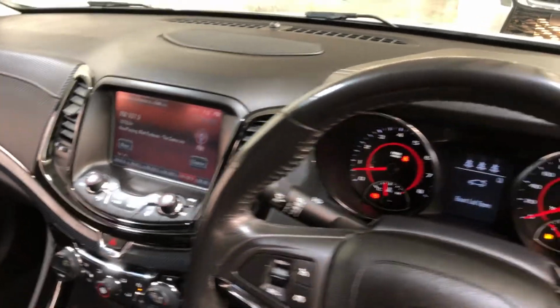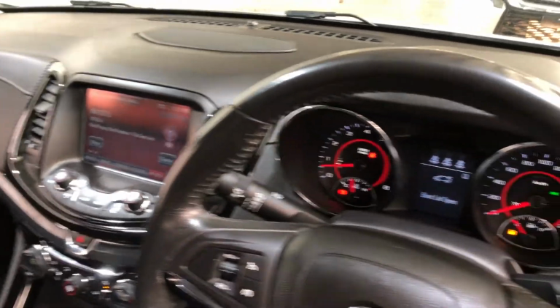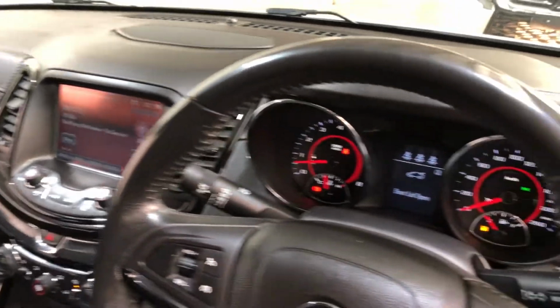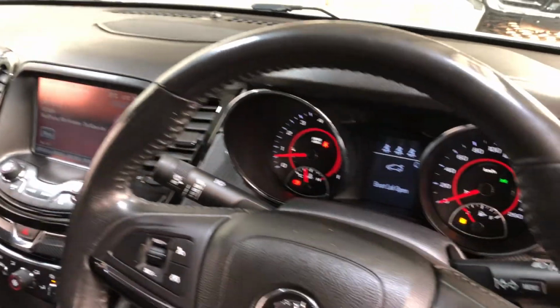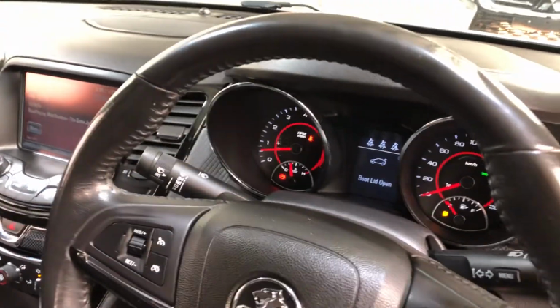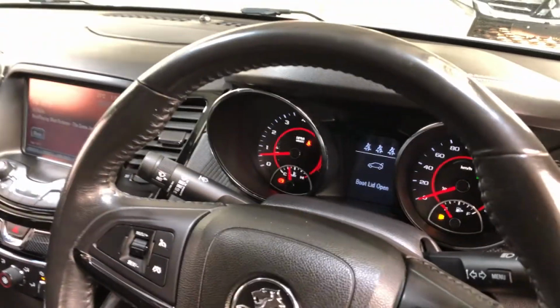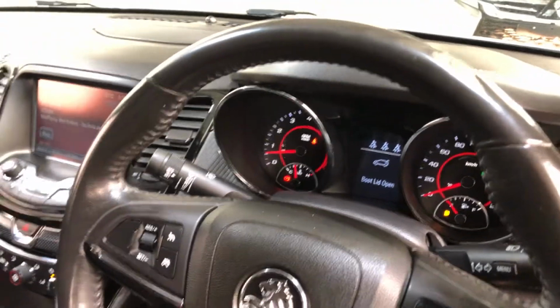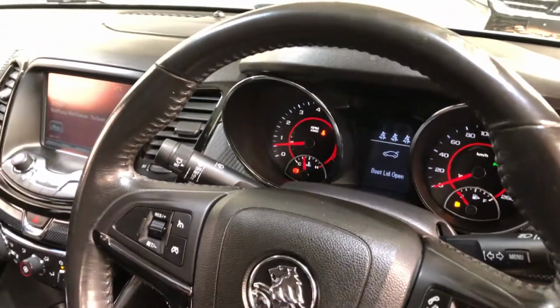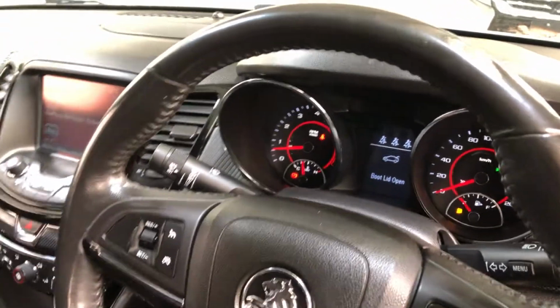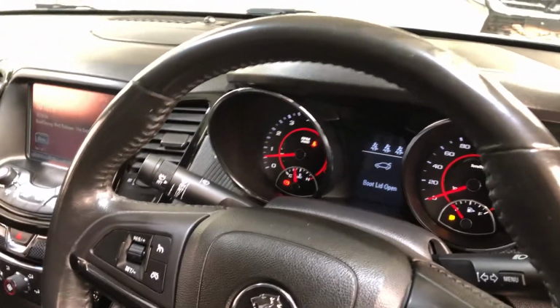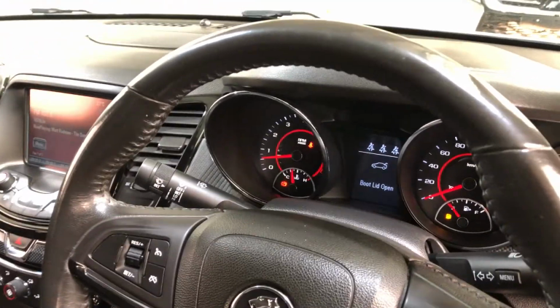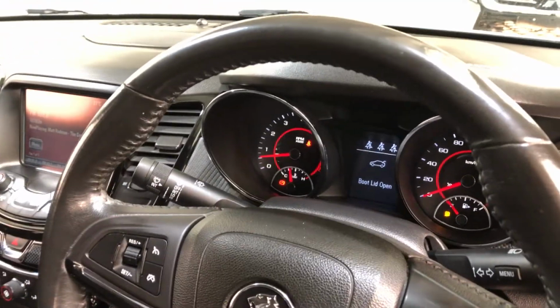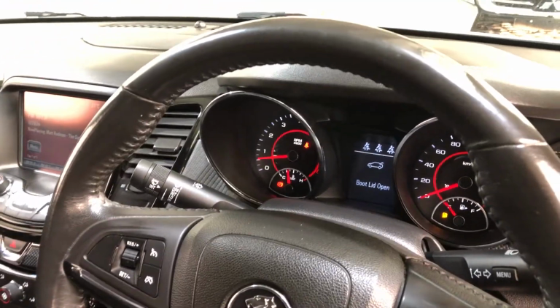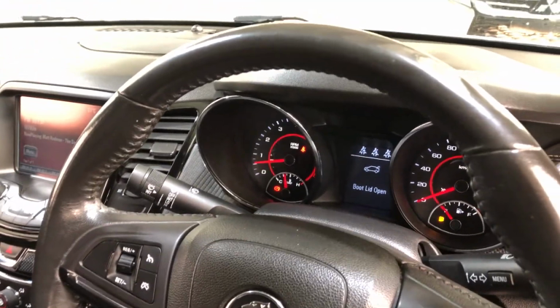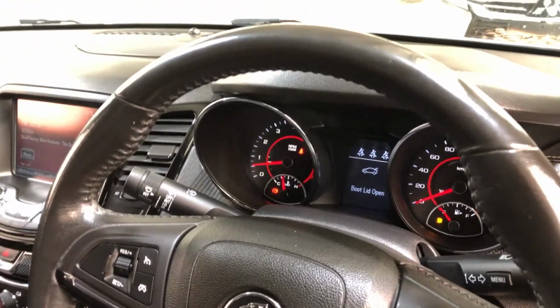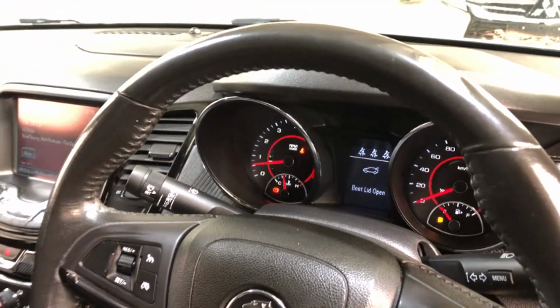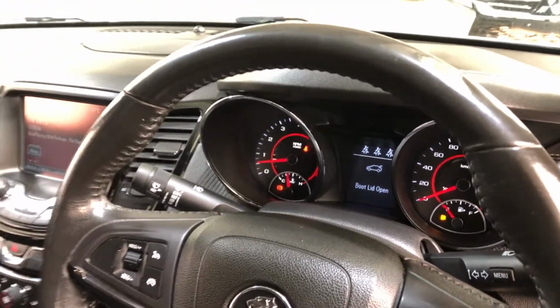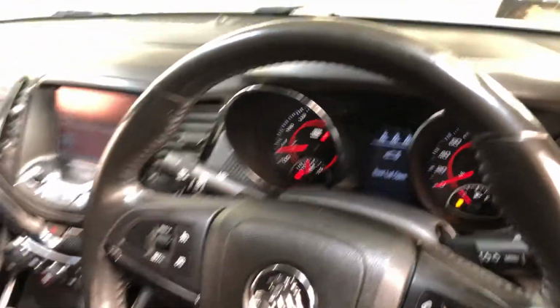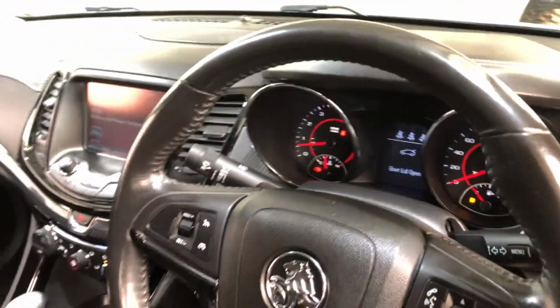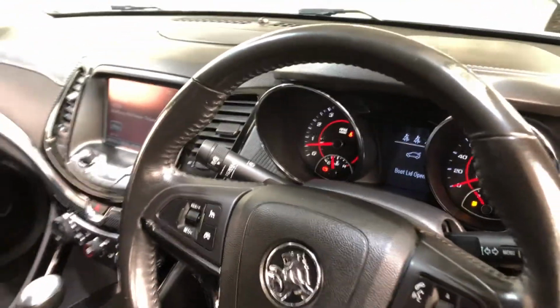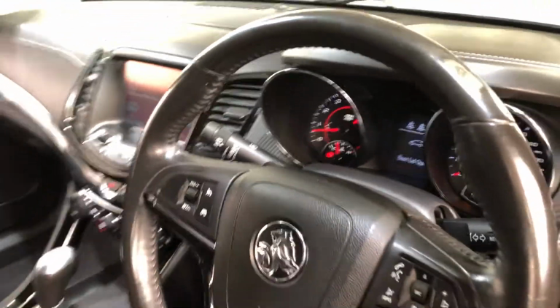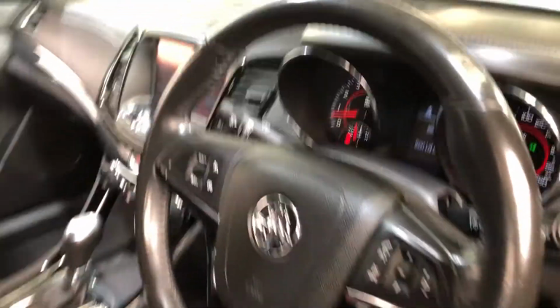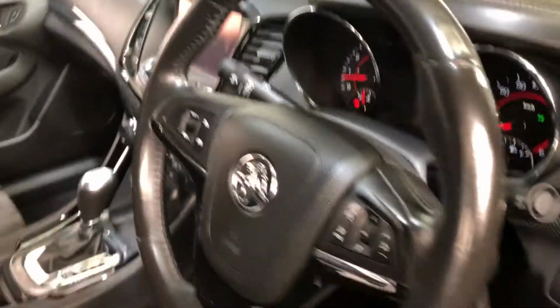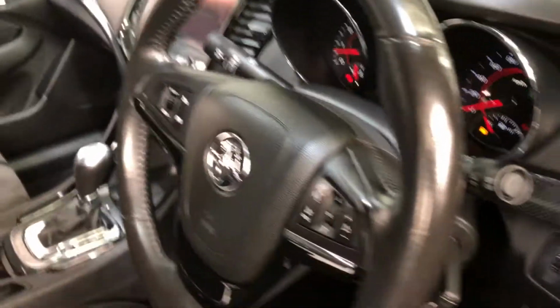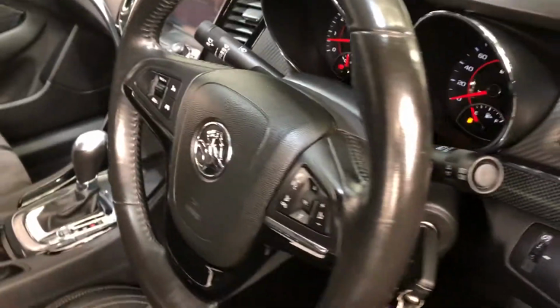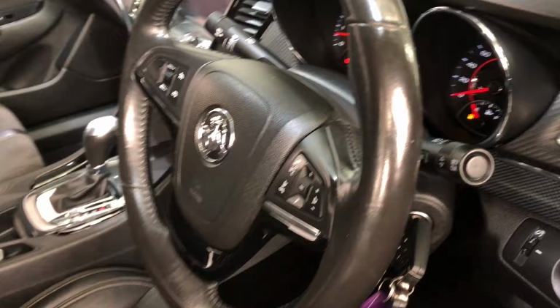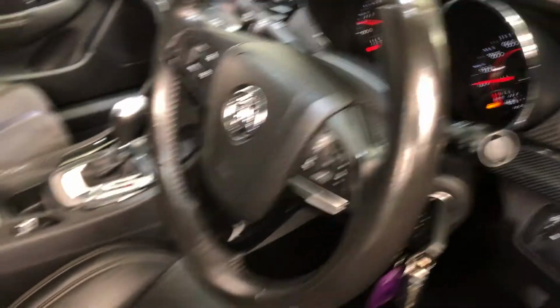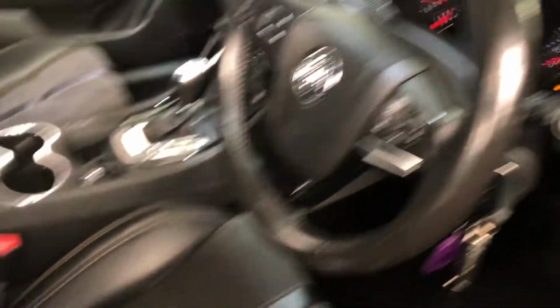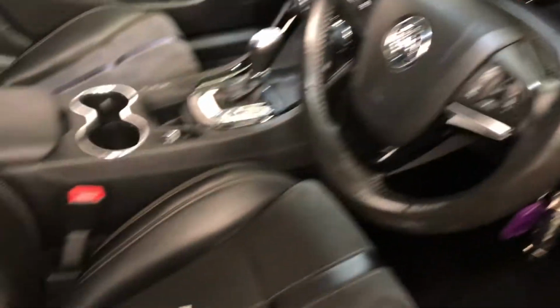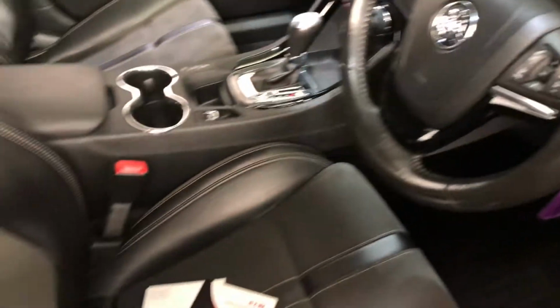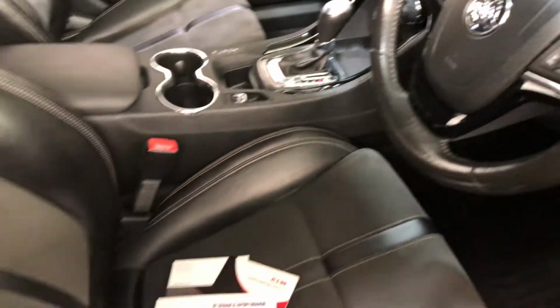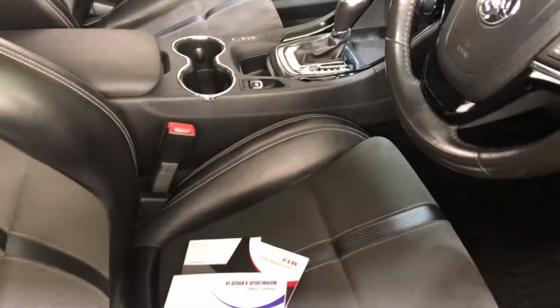This car comes with 150,000 kilometres on the clock and has a full set of keys and a full set of books.